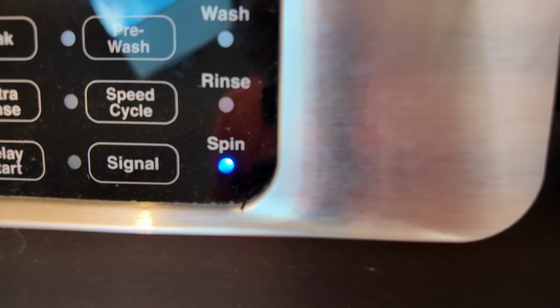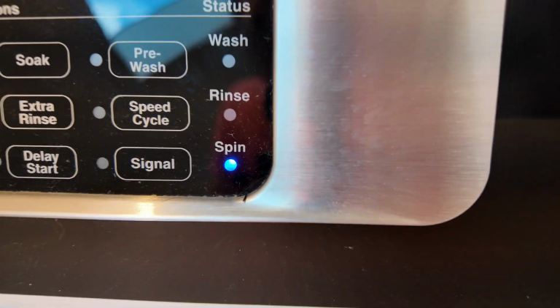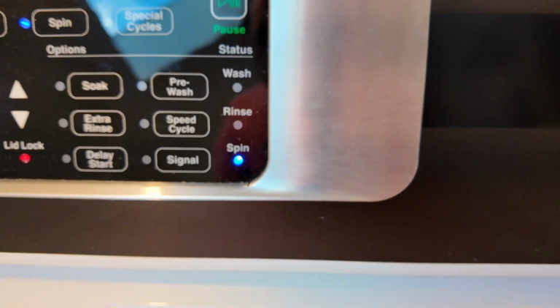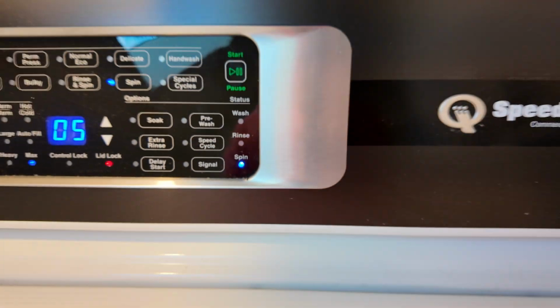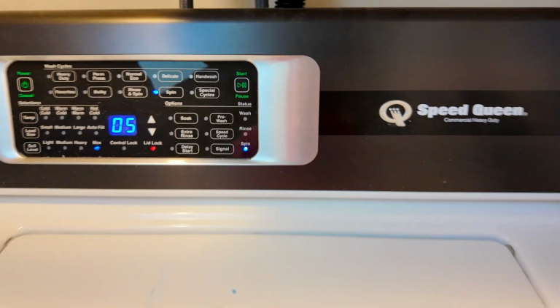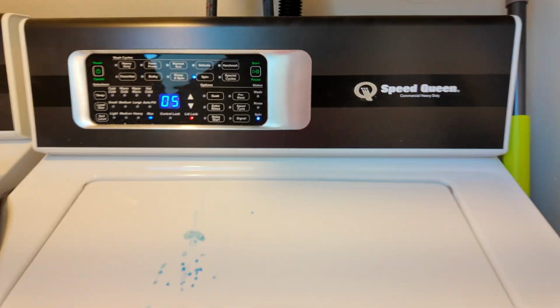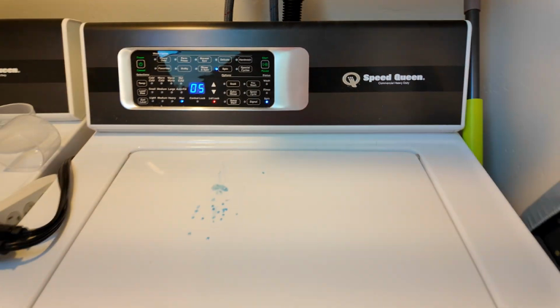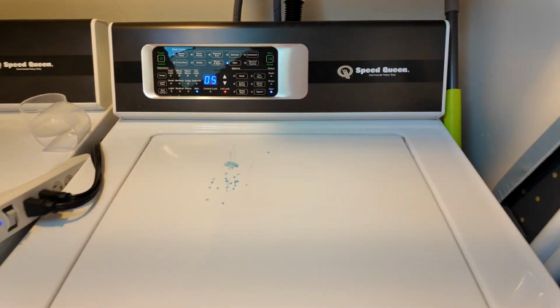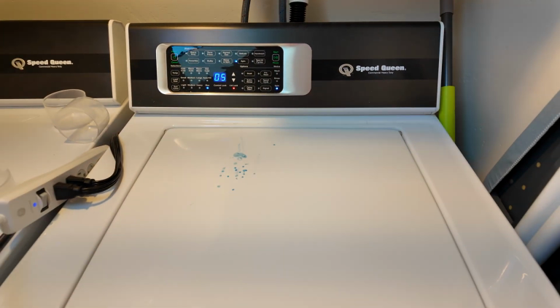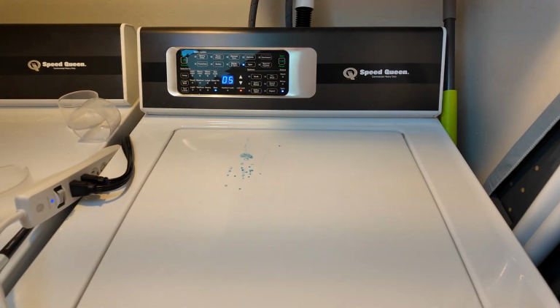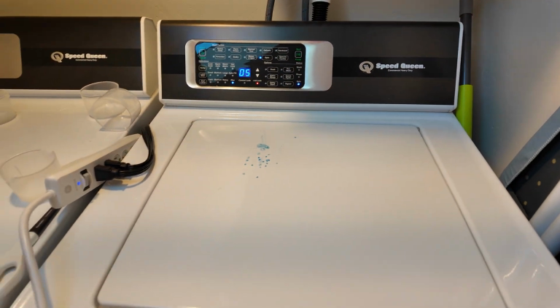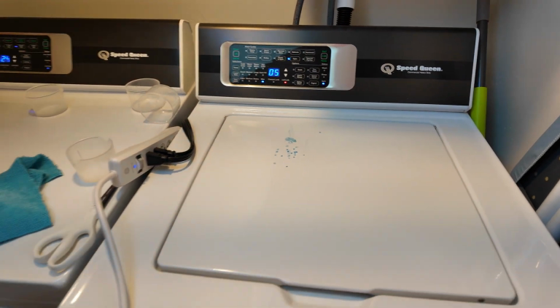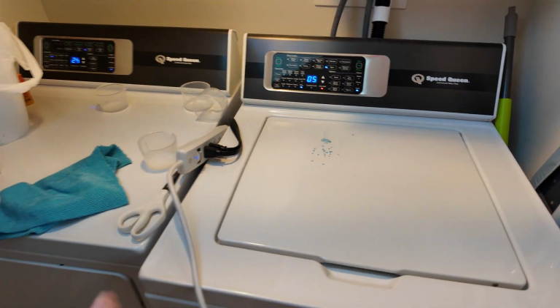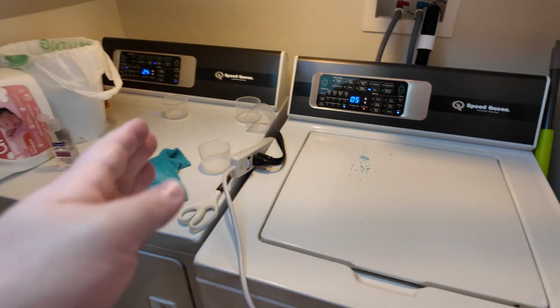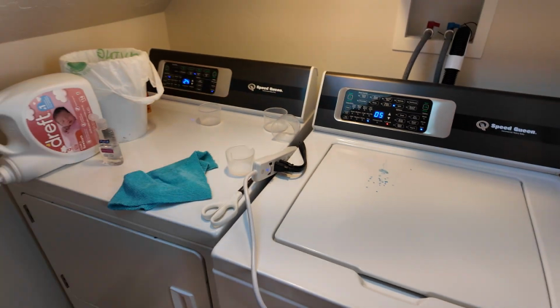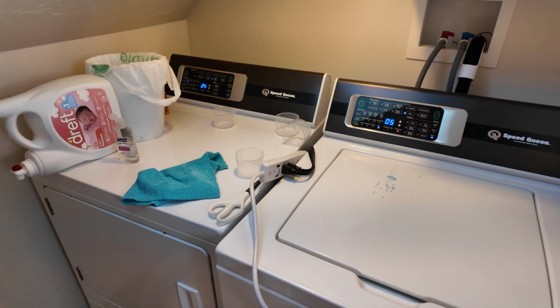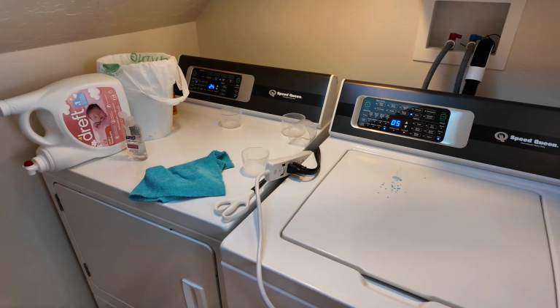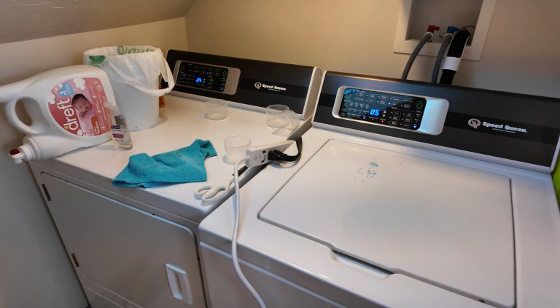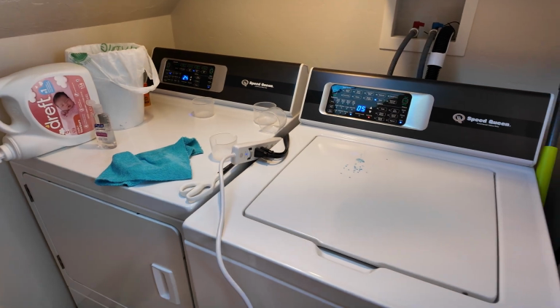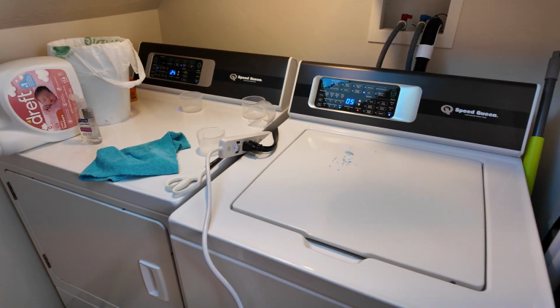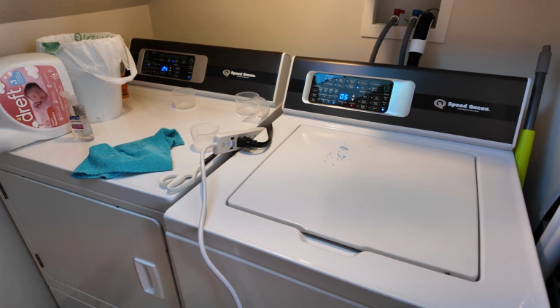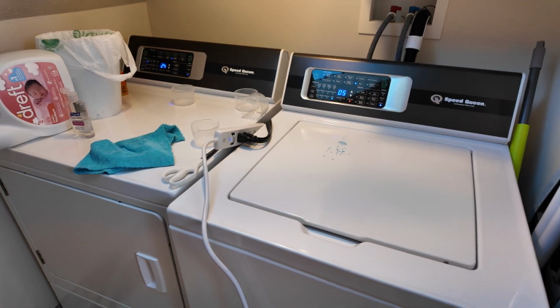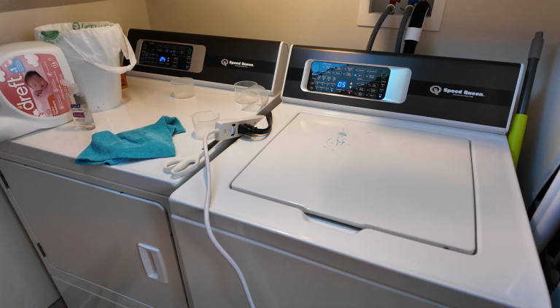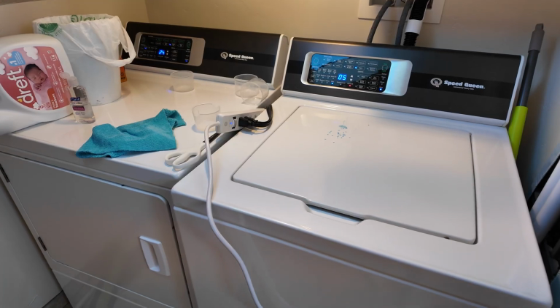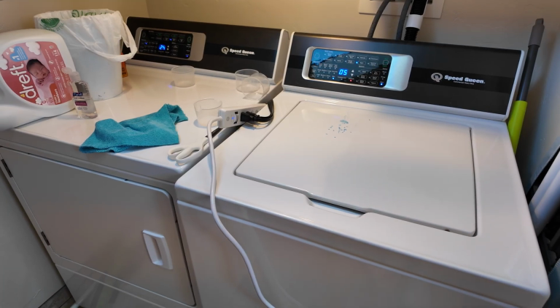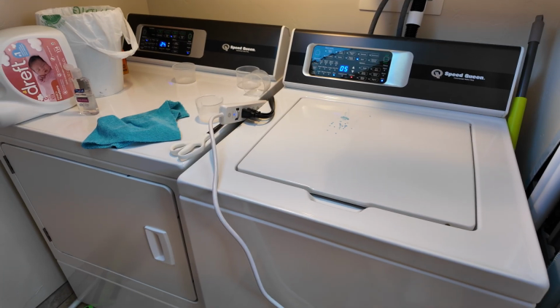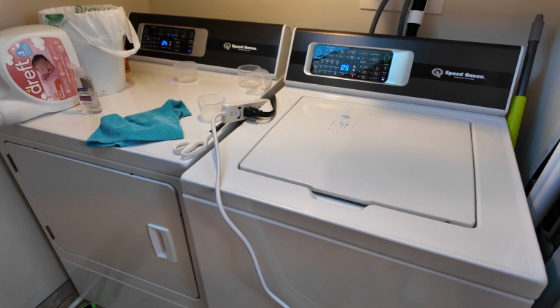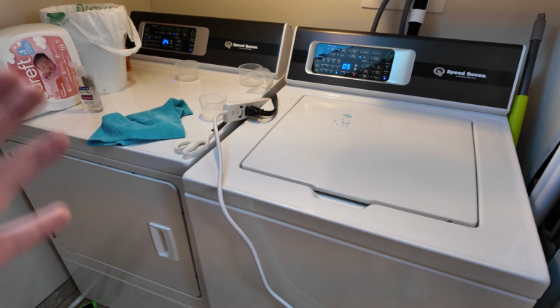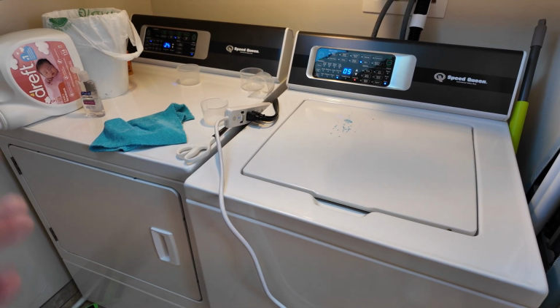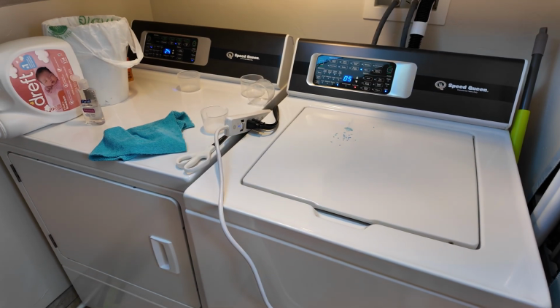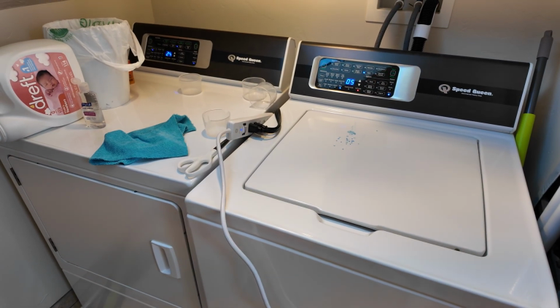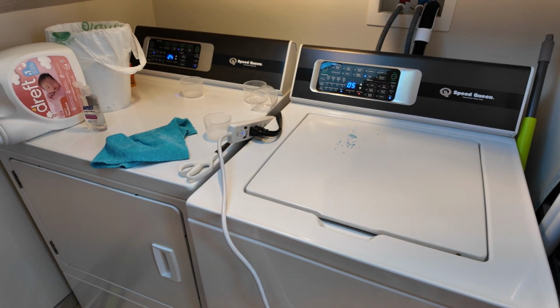We've got the washer in spin mode up to full speed and the dryer running. Both are running just great off battery power.